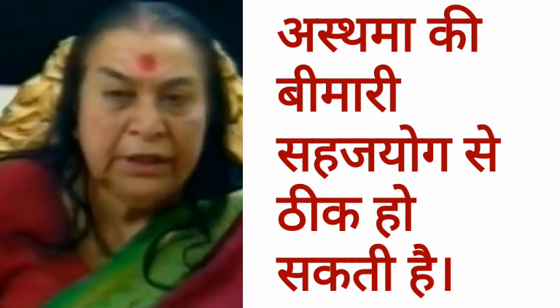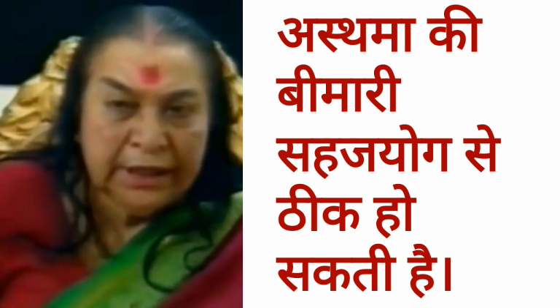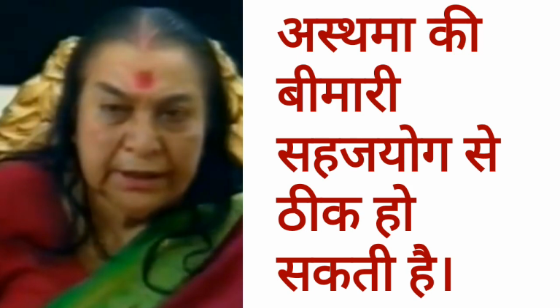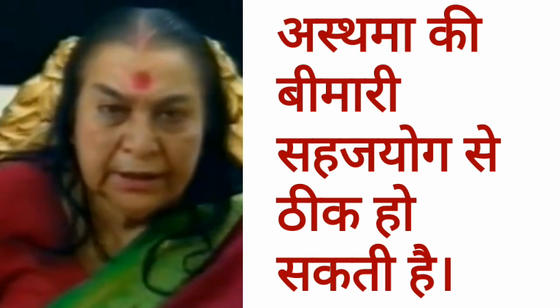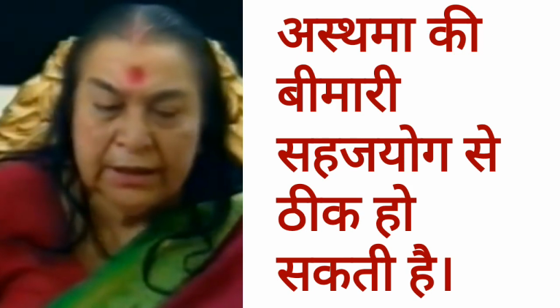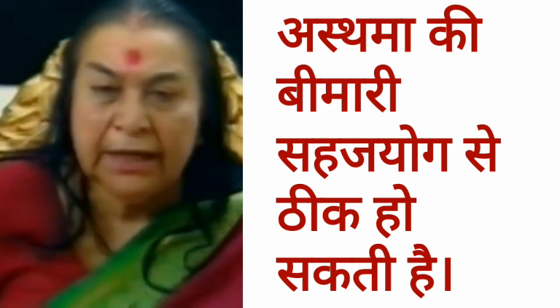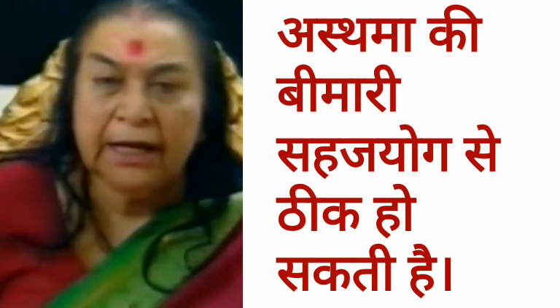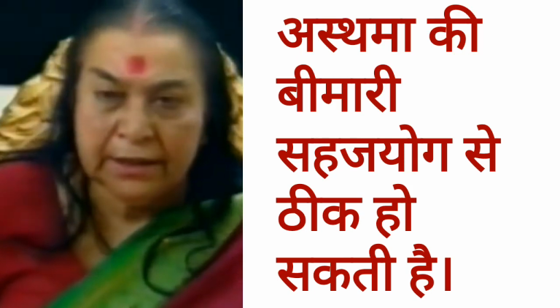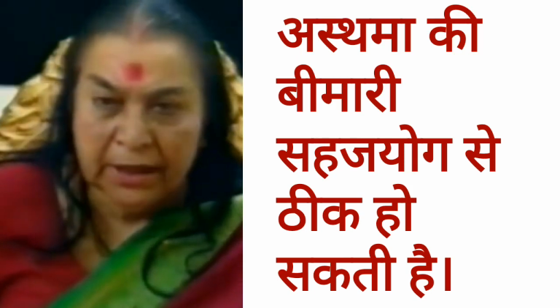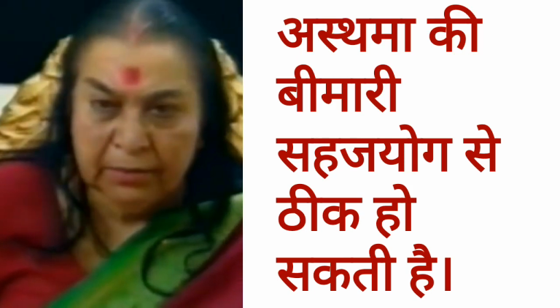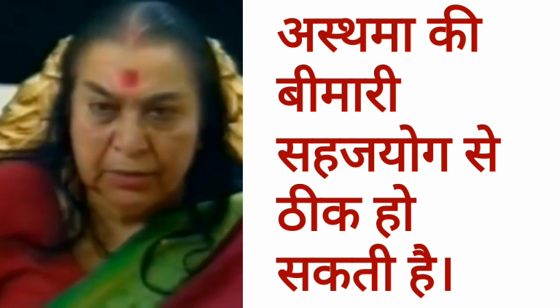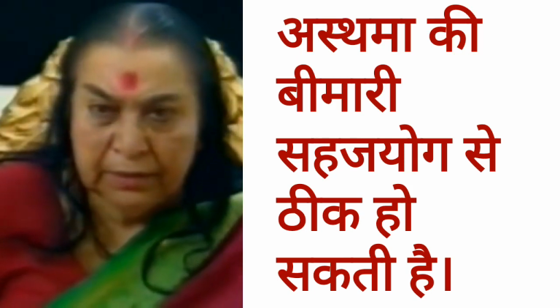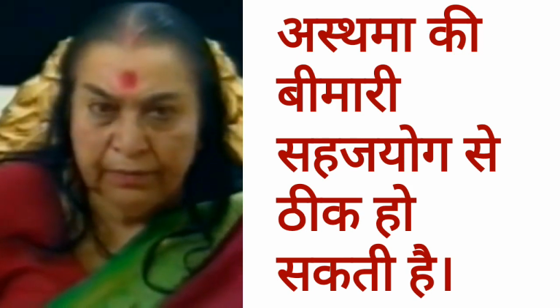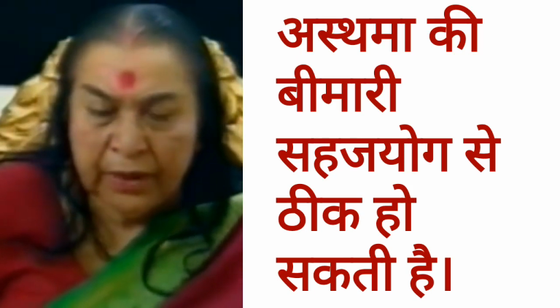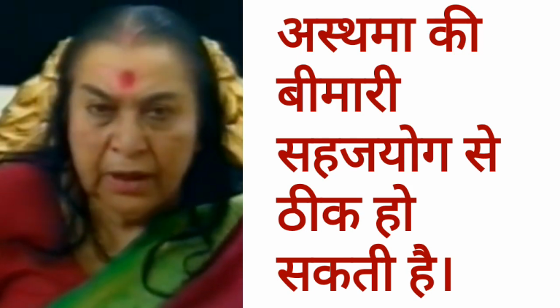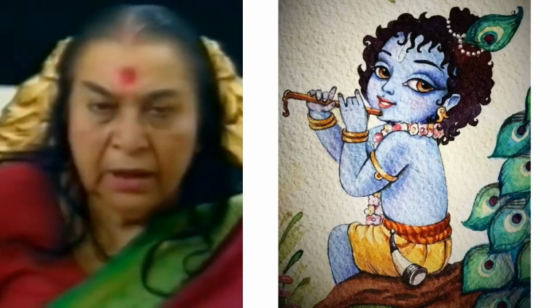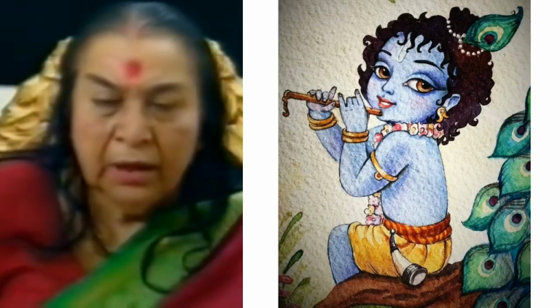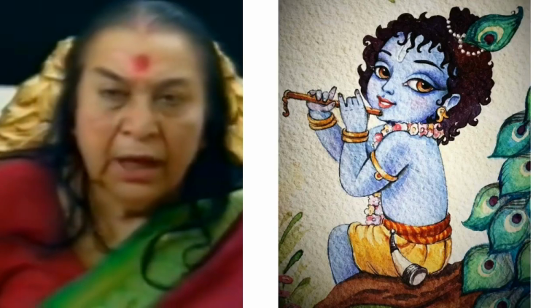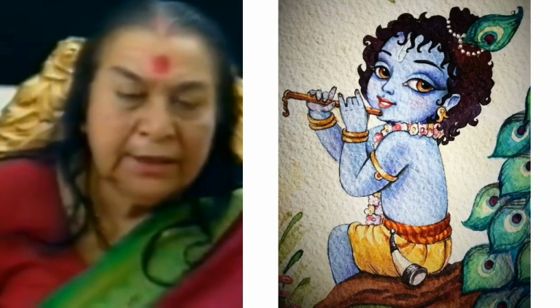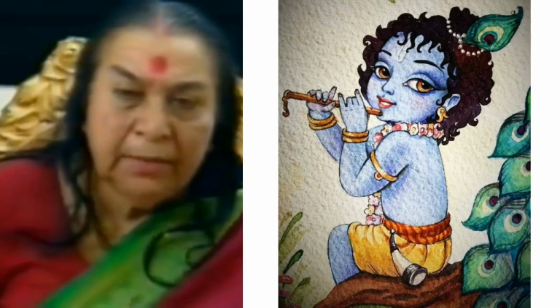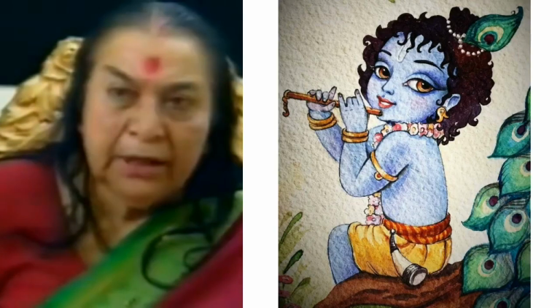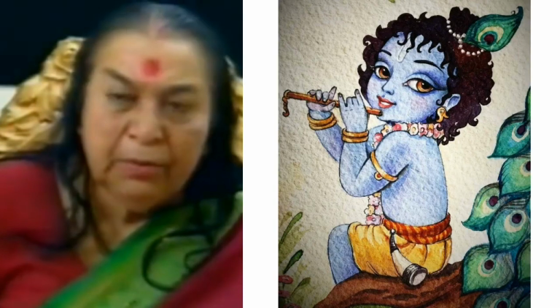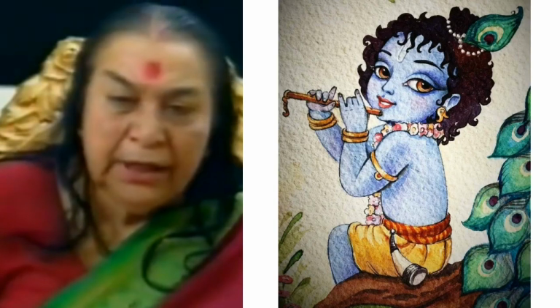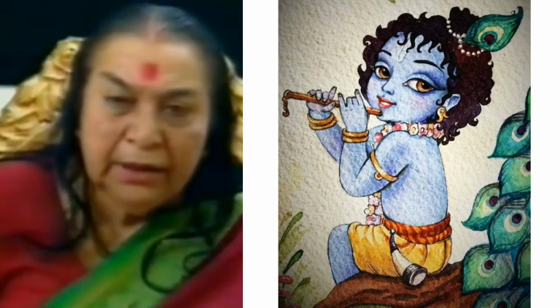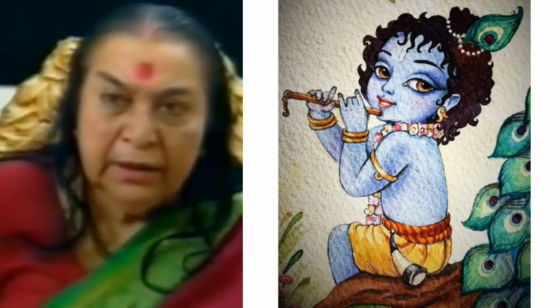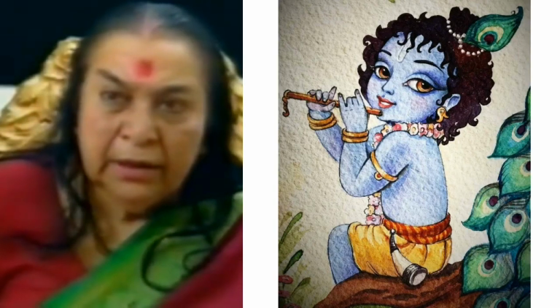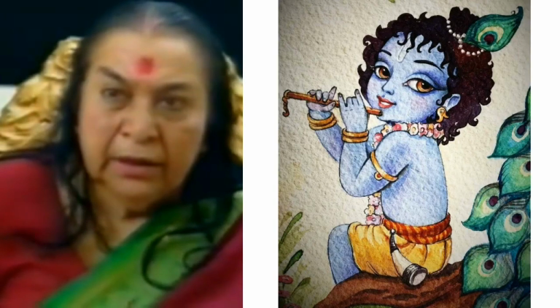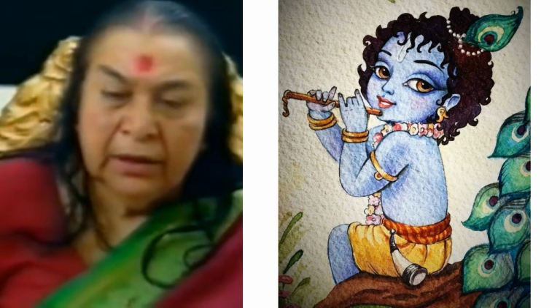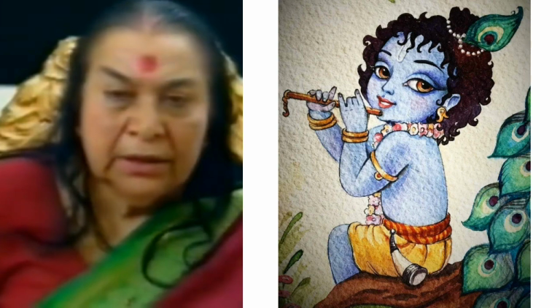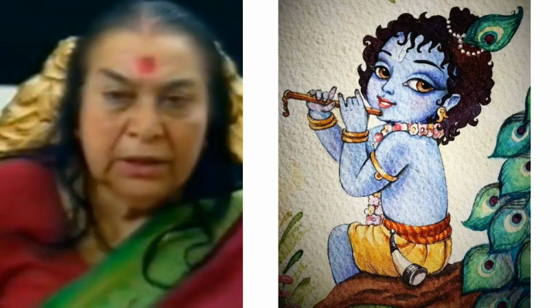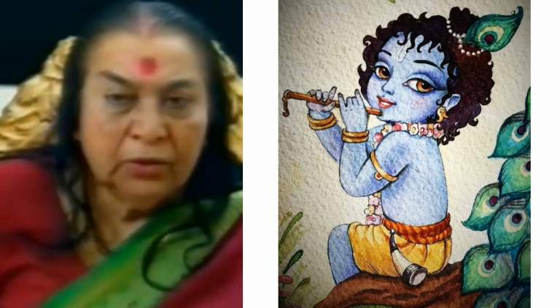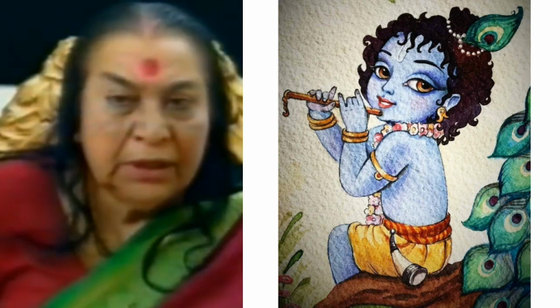You can't do this, like asthma. Asthma can be done with Sahaja Yoga.